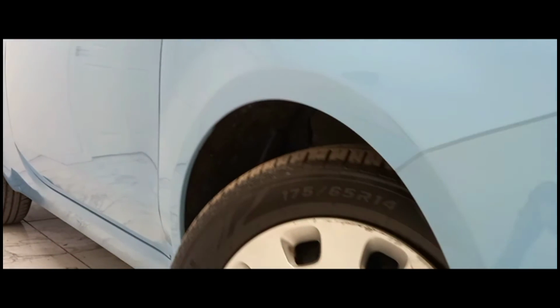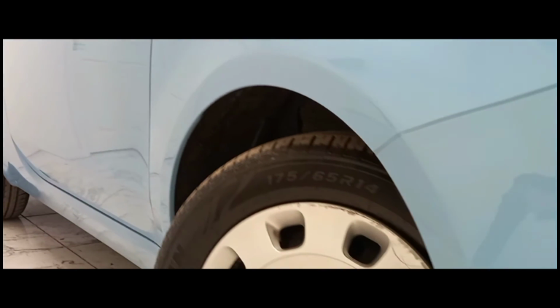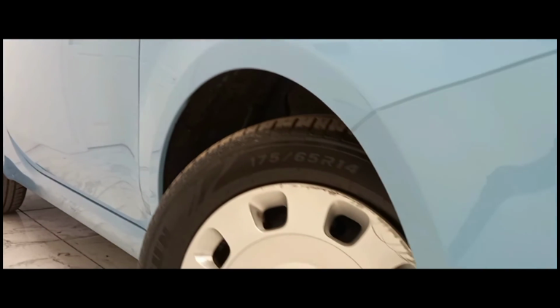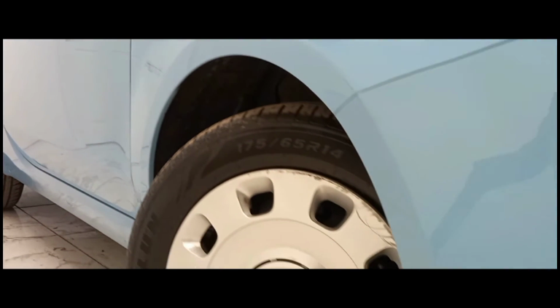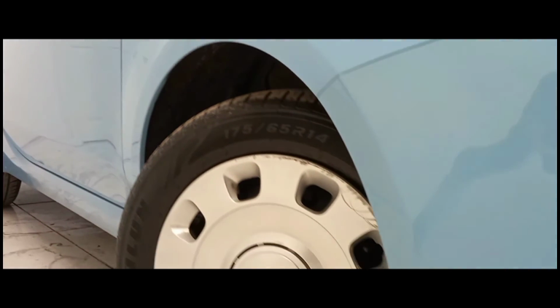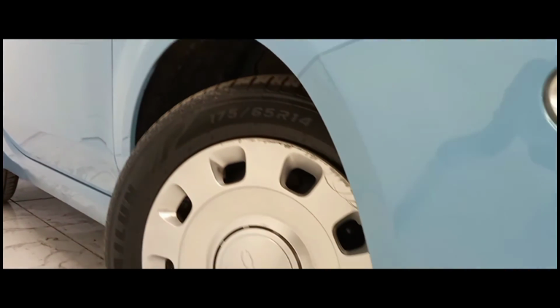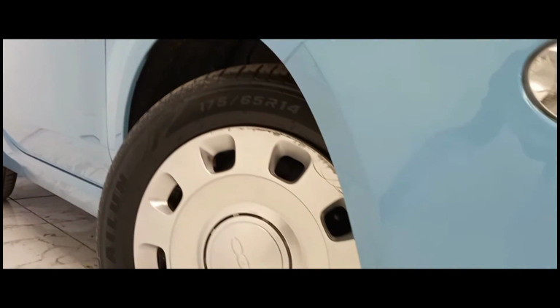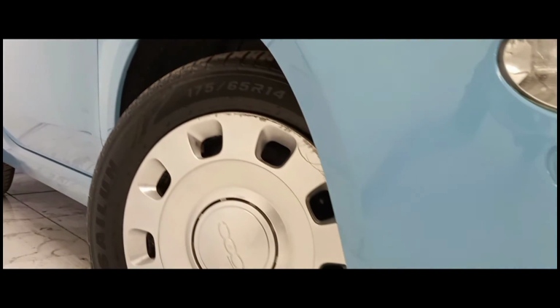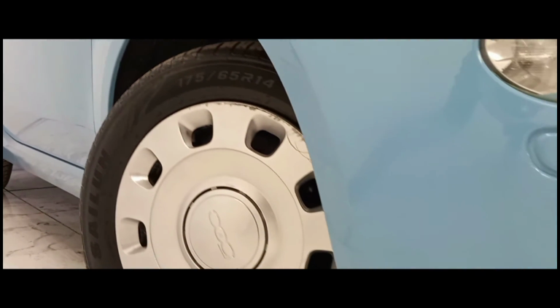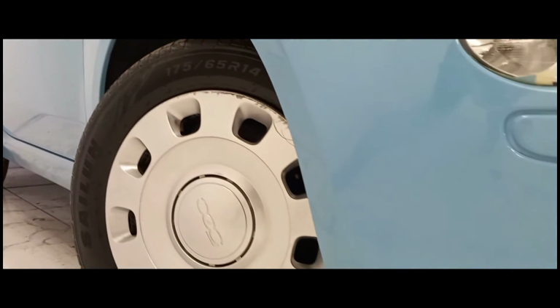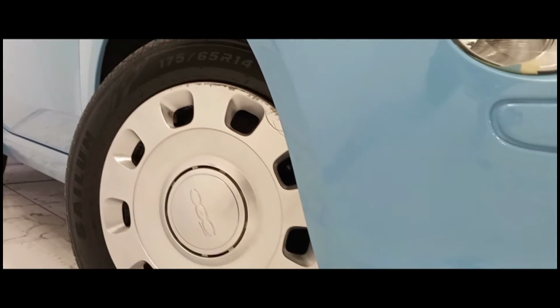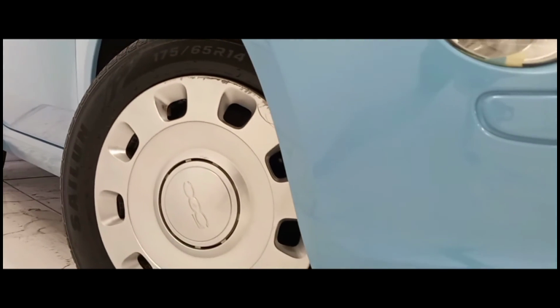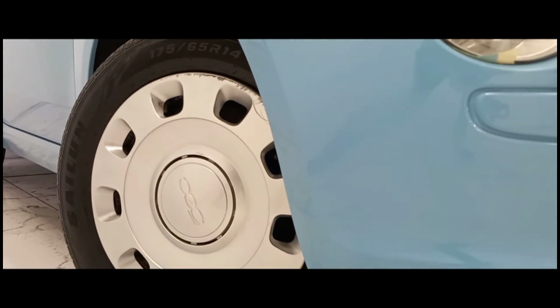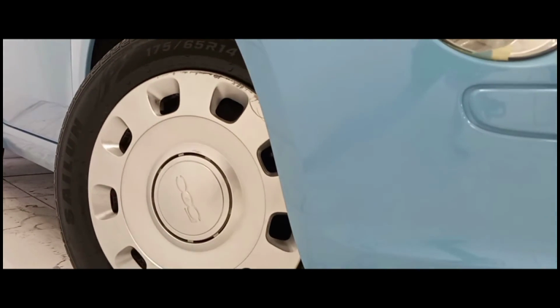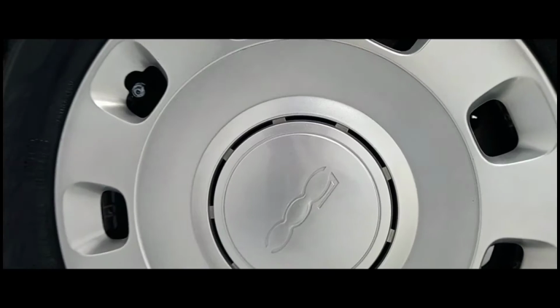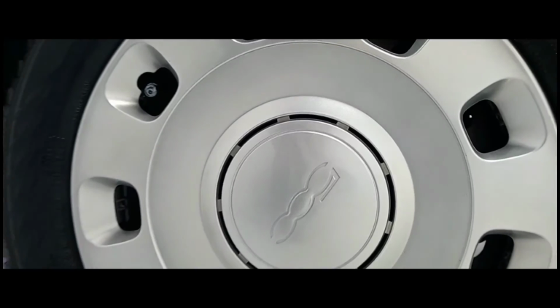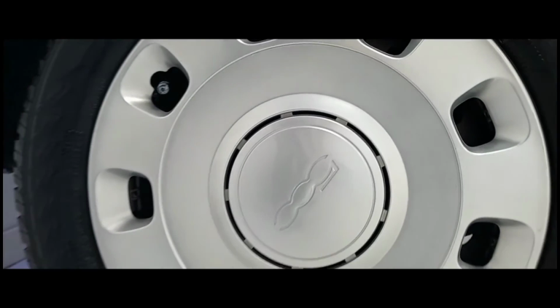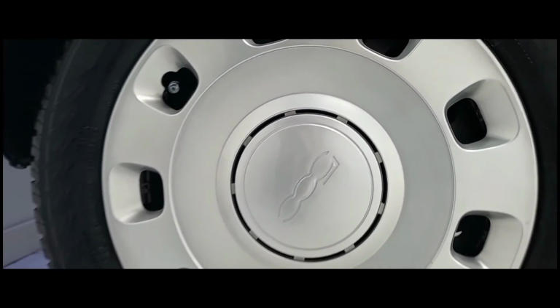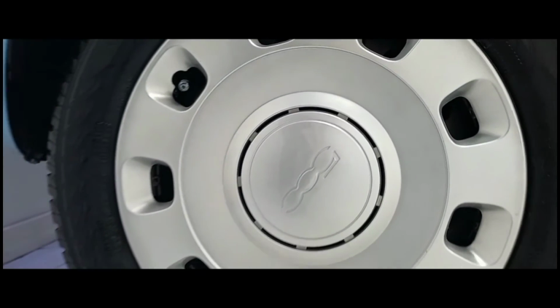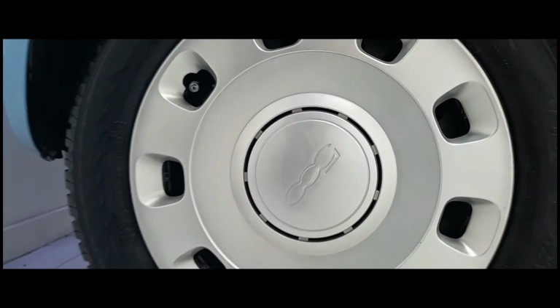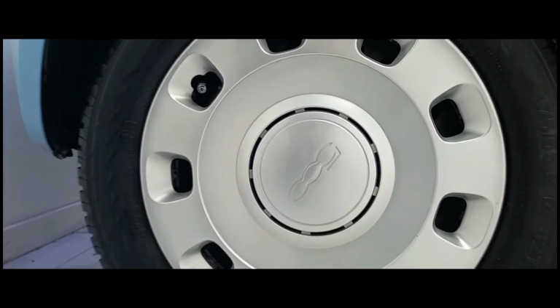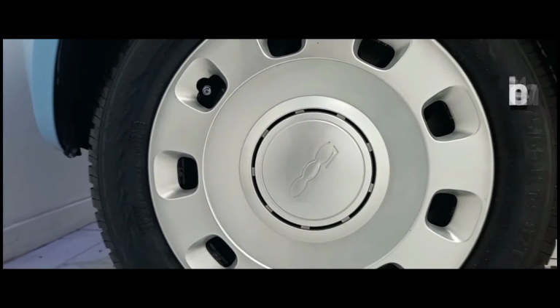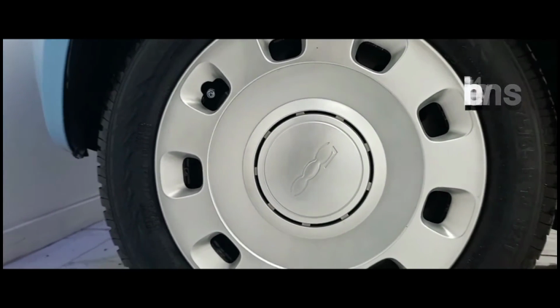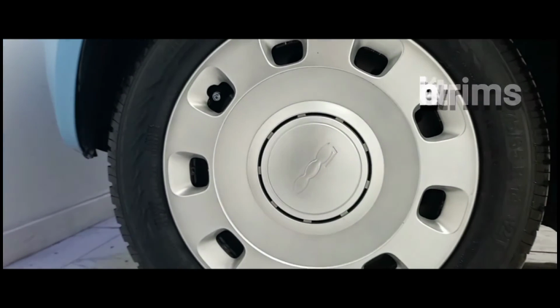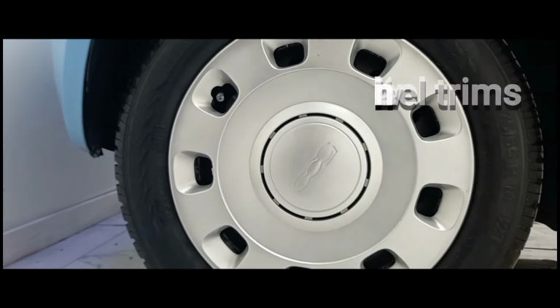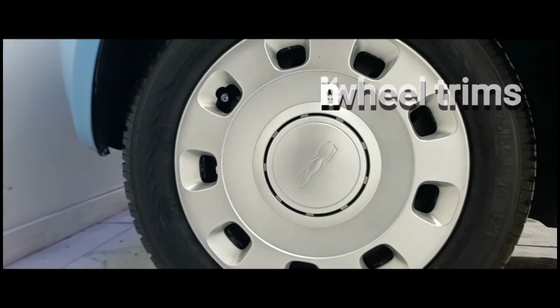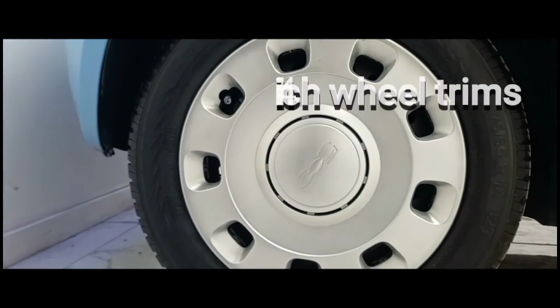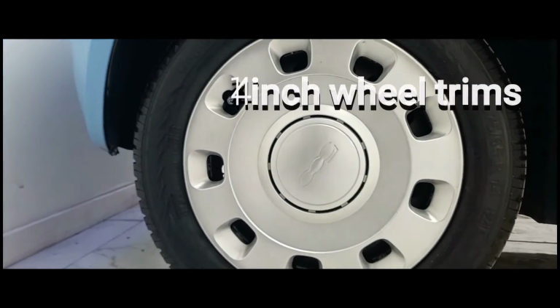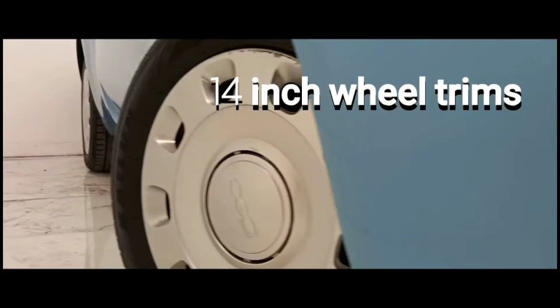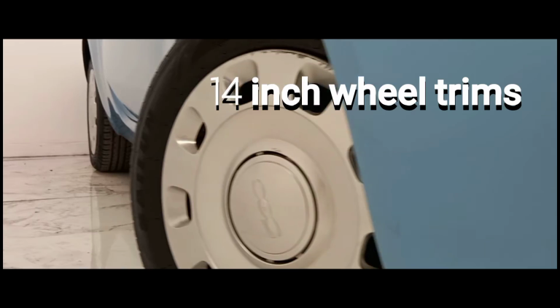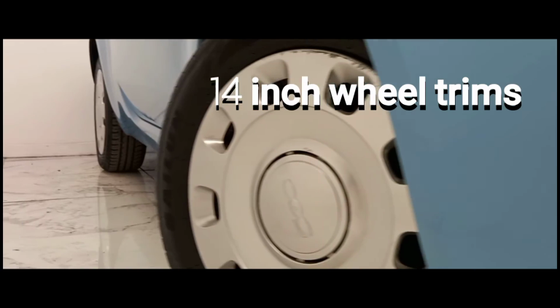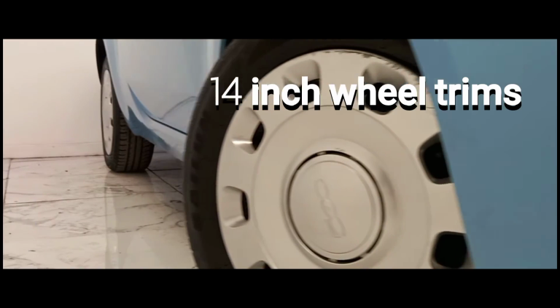To kick things off we'll start at the side of the vehicle where we can see its incredibly well made wheel trims.